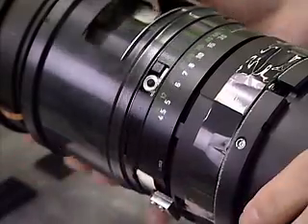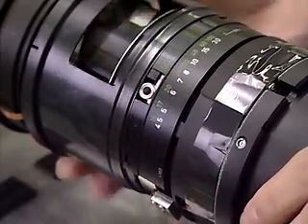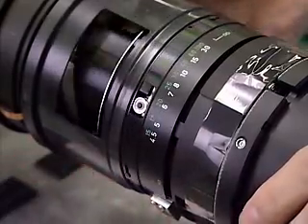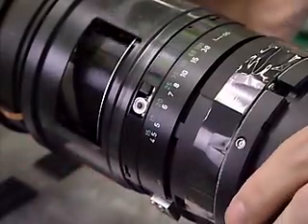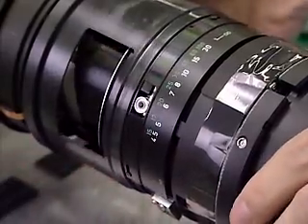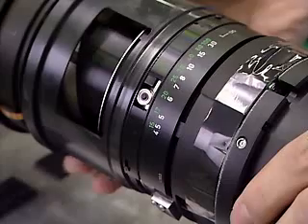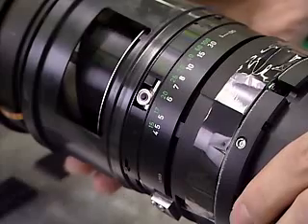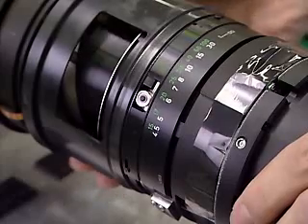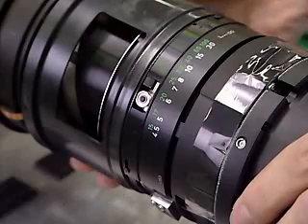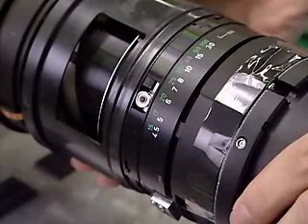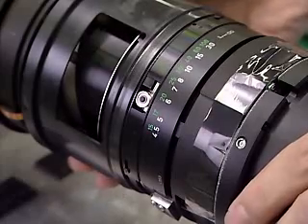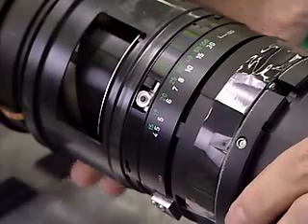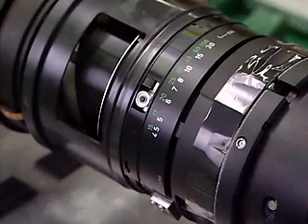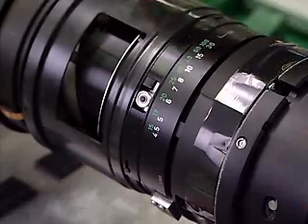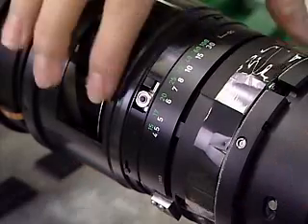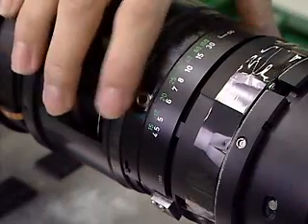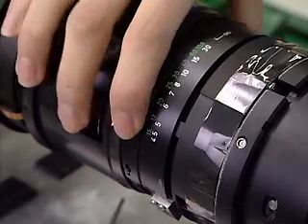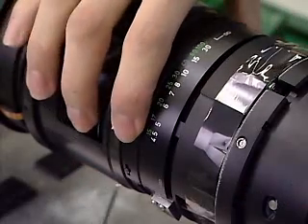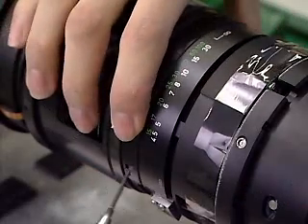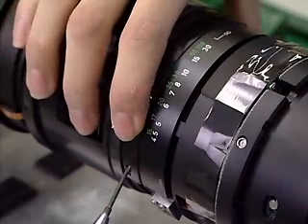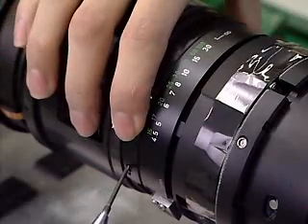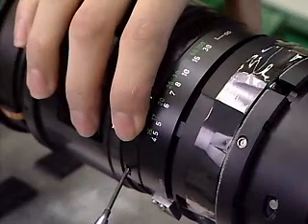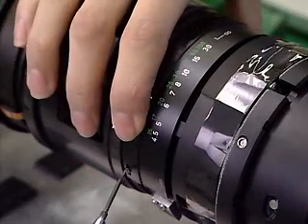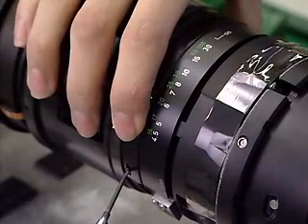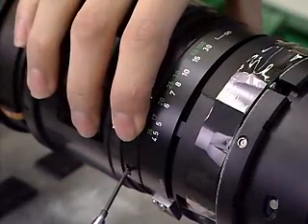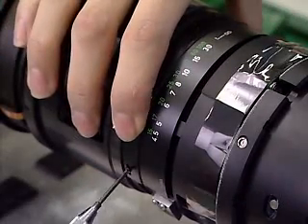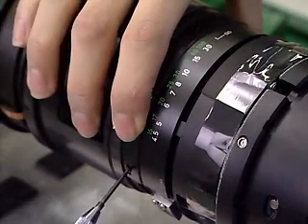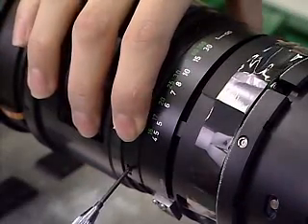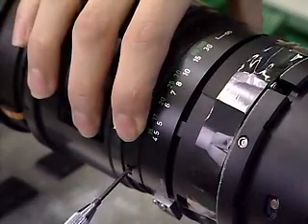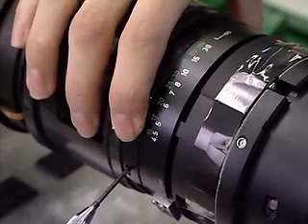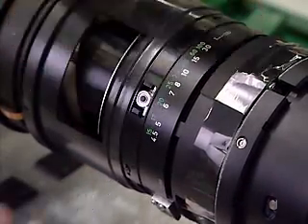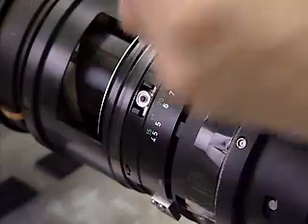After focusing and other optical performances are checked, exterior components are attached.